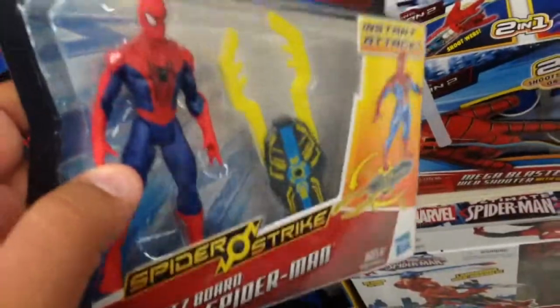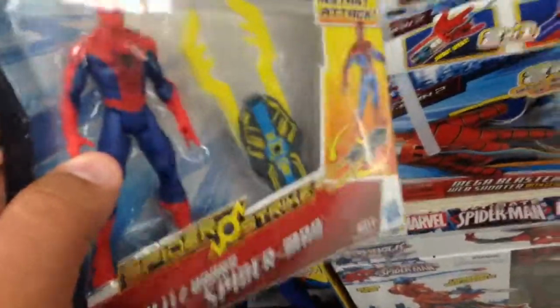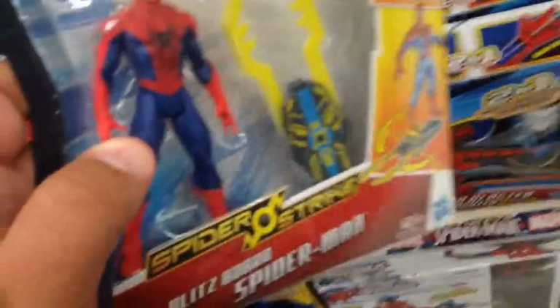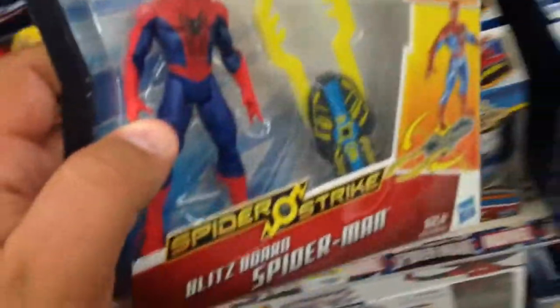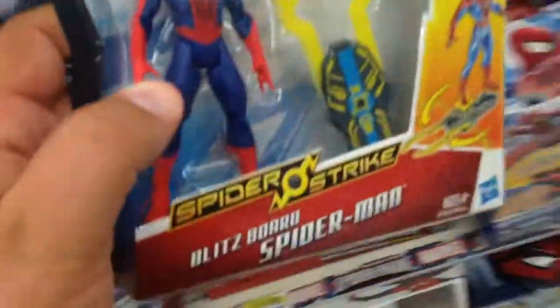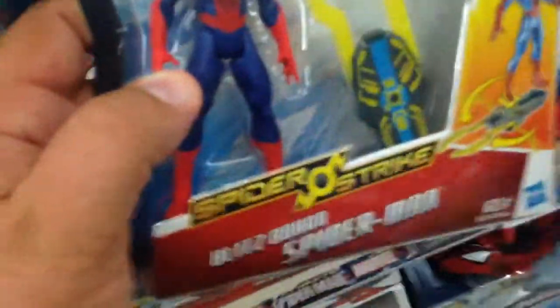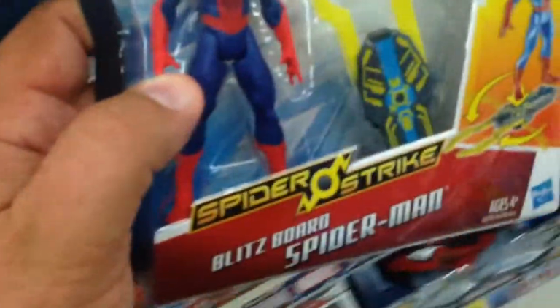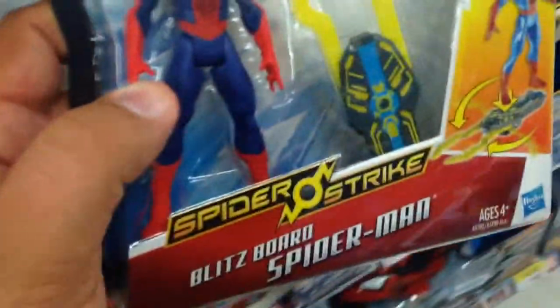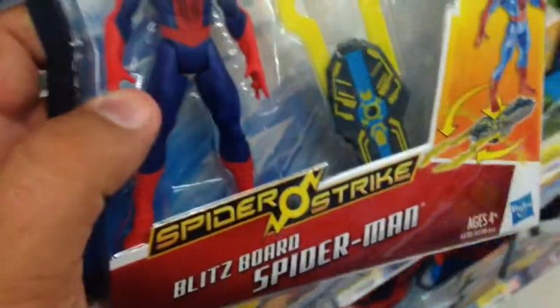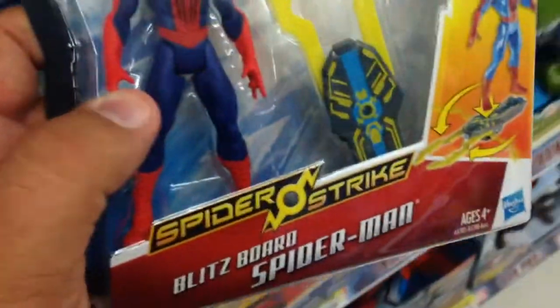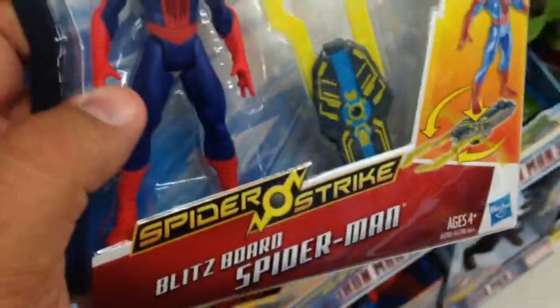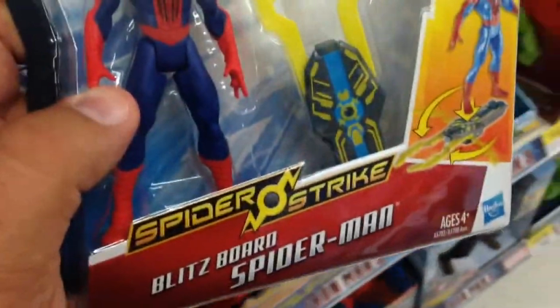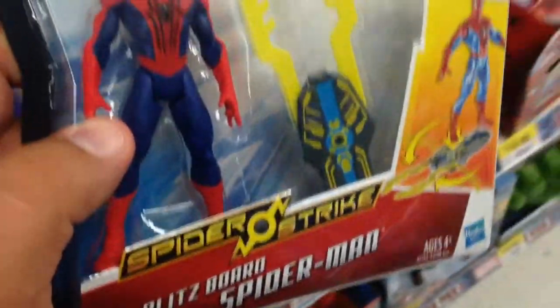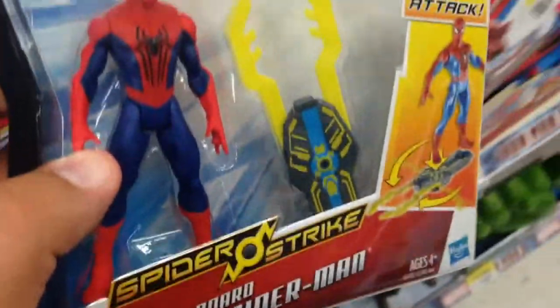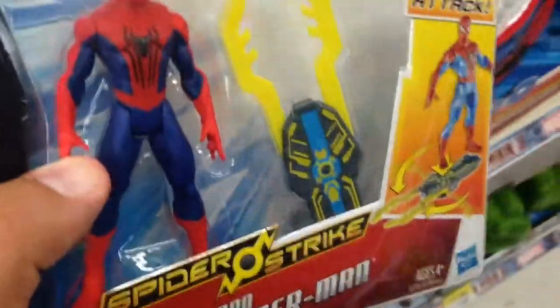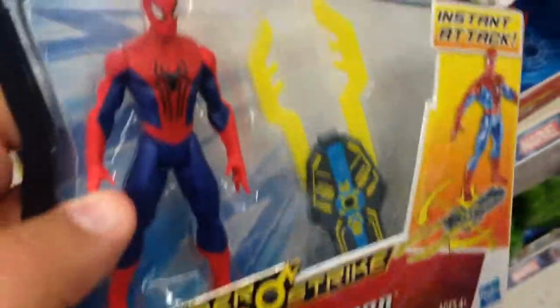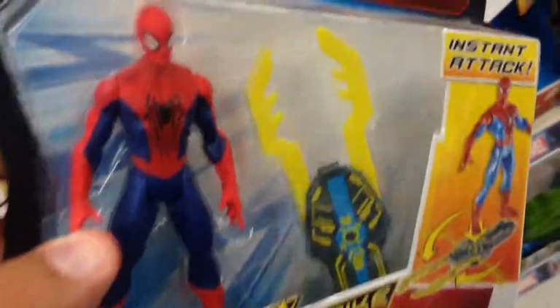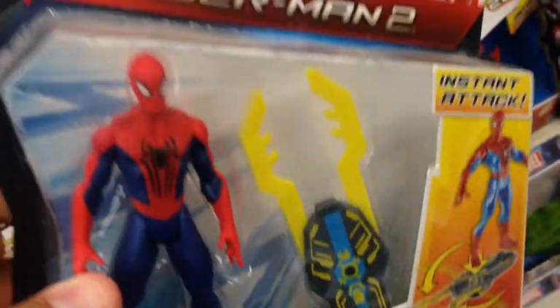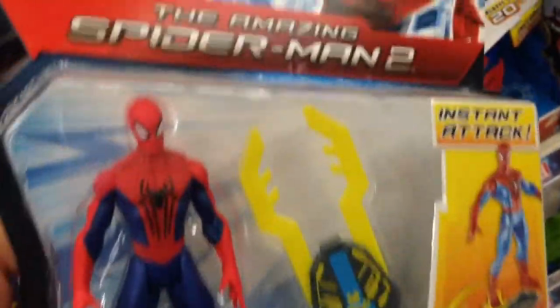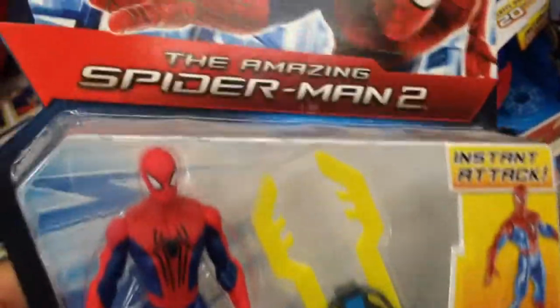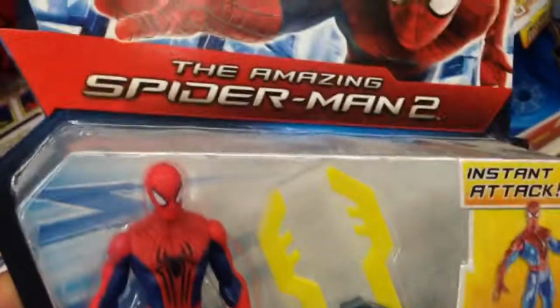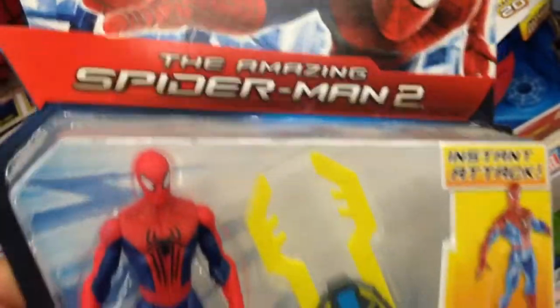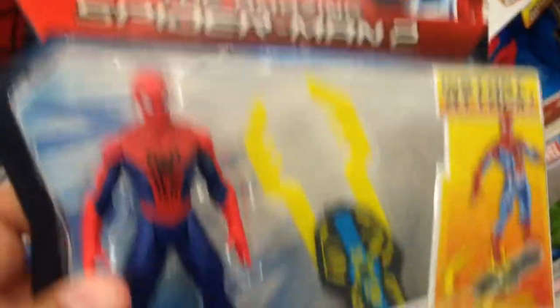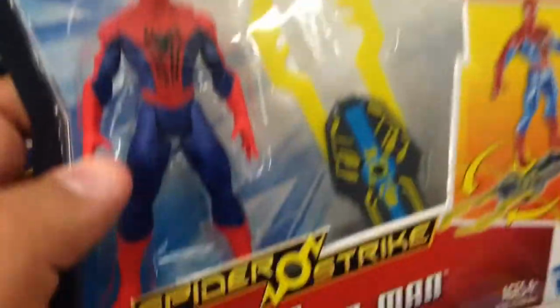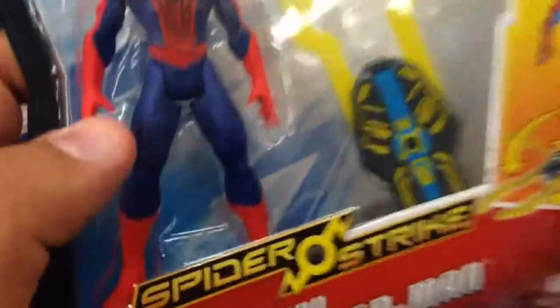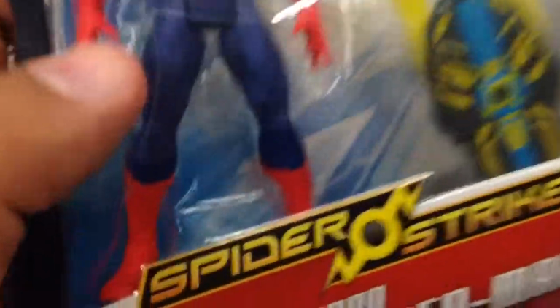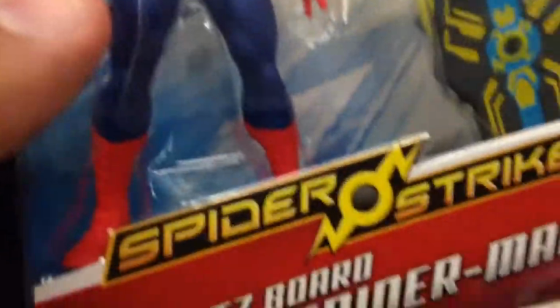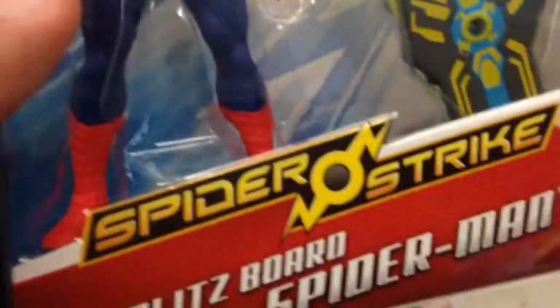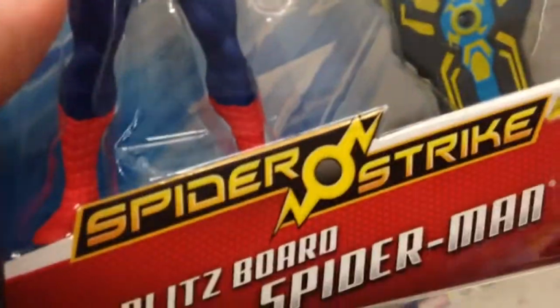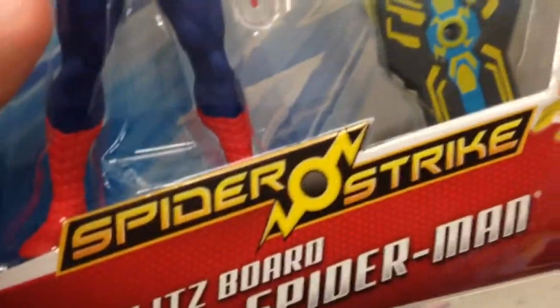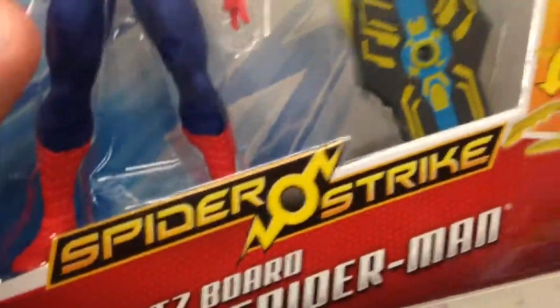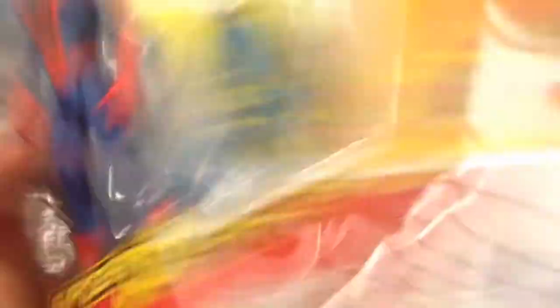From The Amazing Spider-Man 2, this is Blitzboard Spider-Man. This is so cool — it's from the Spider-Strike series.